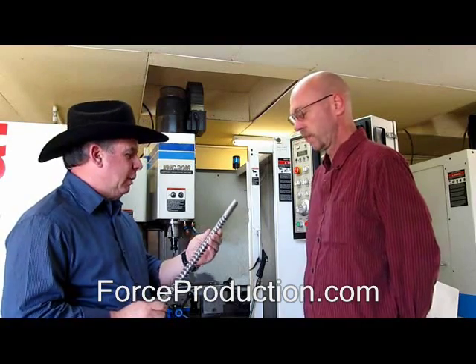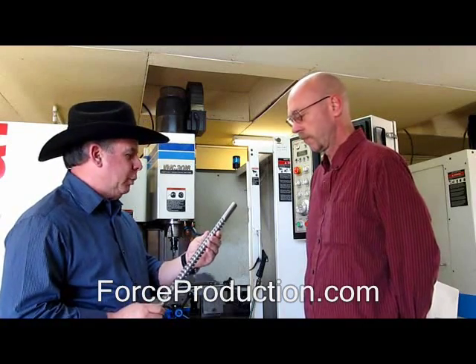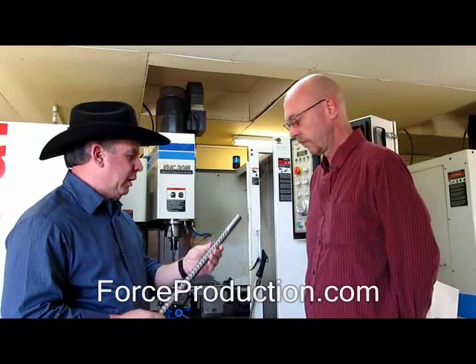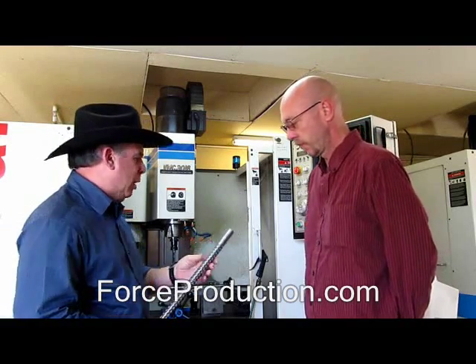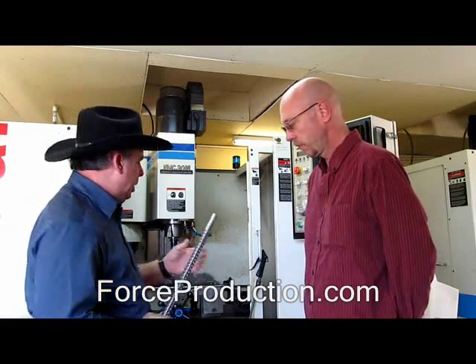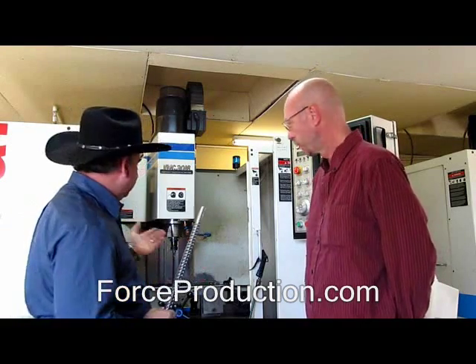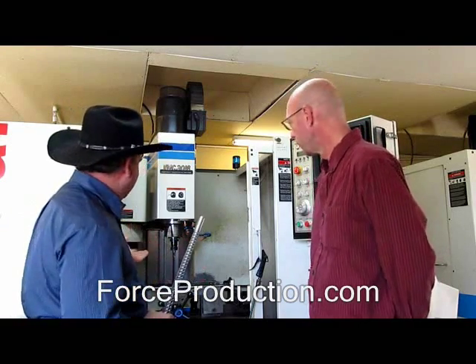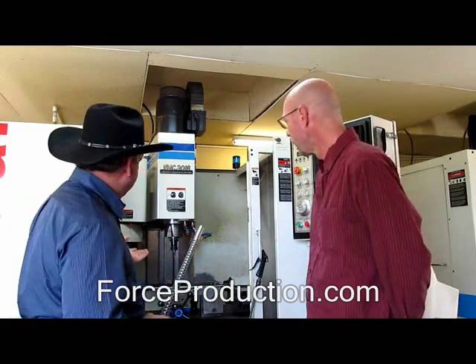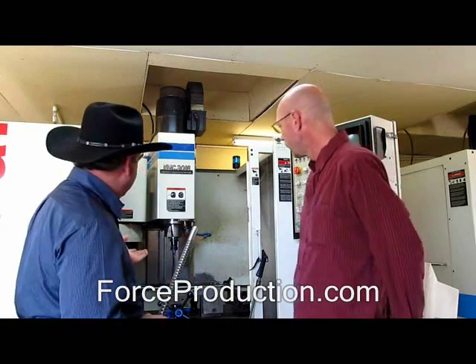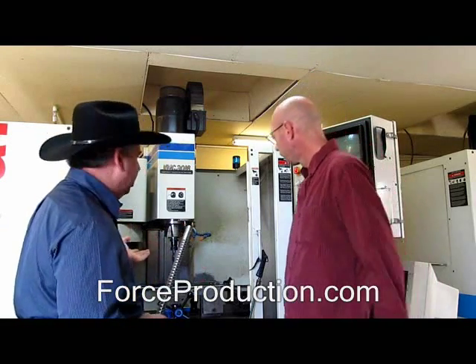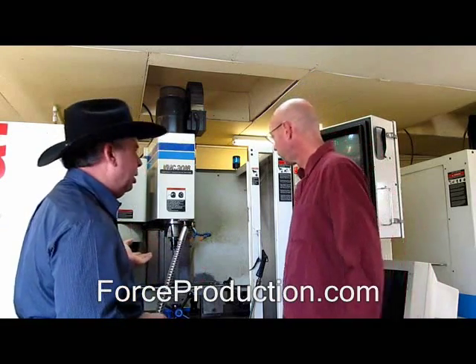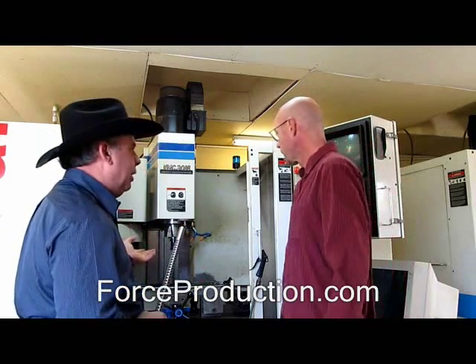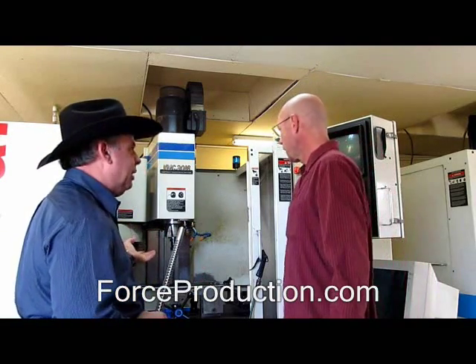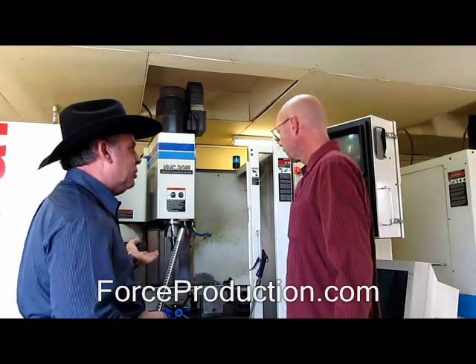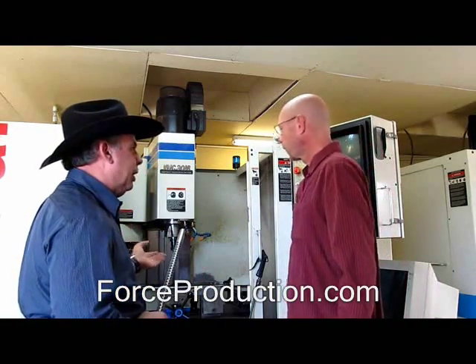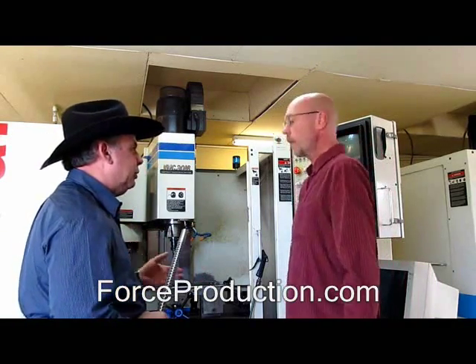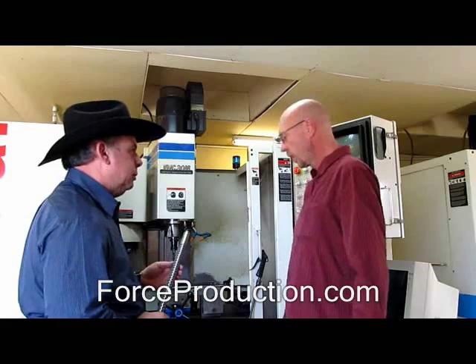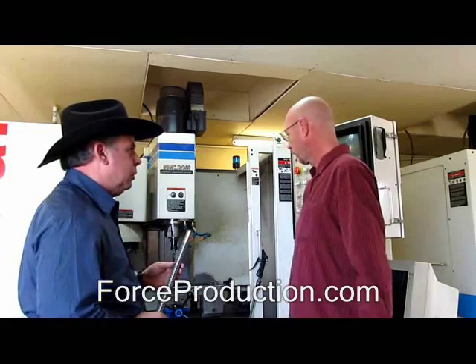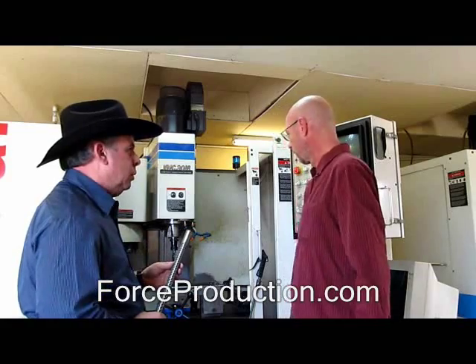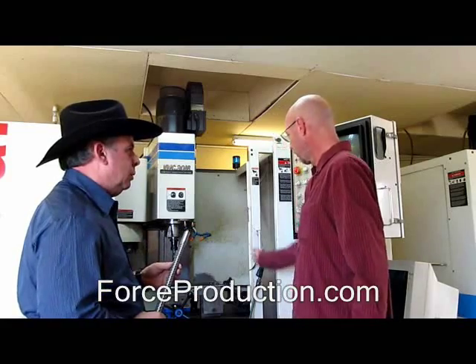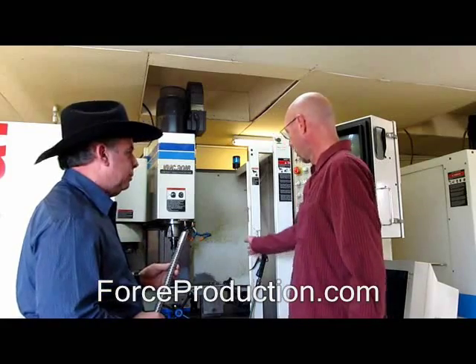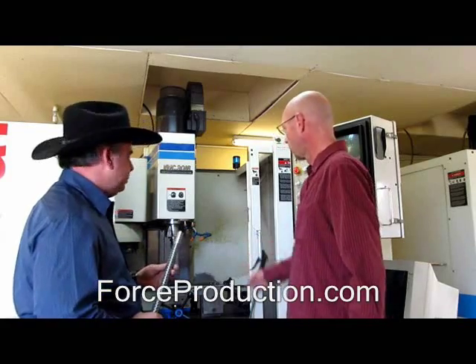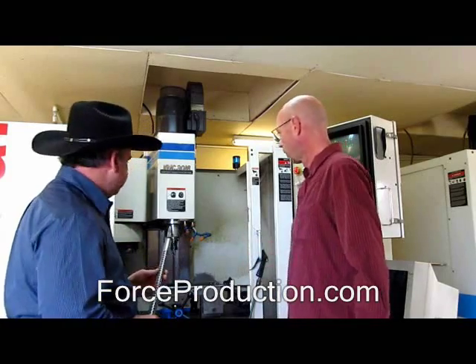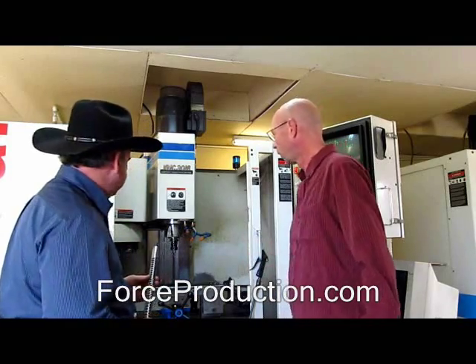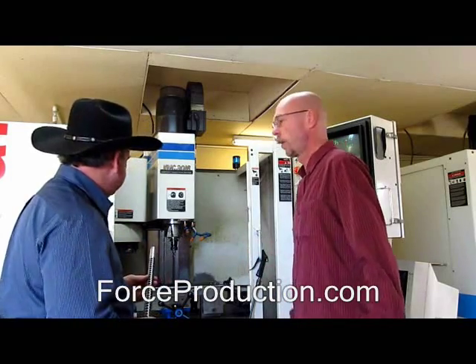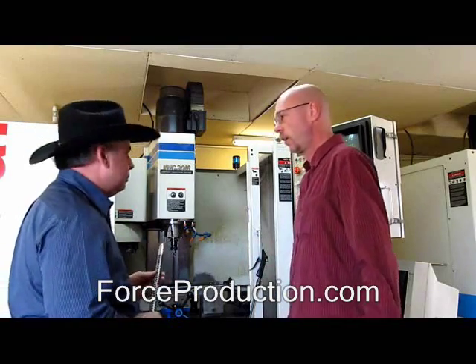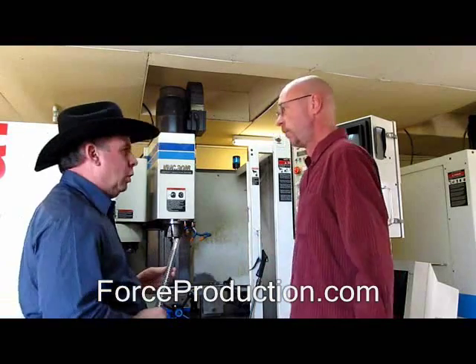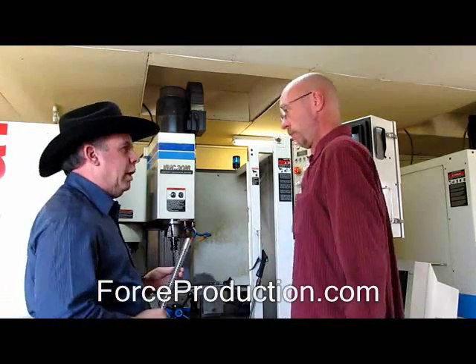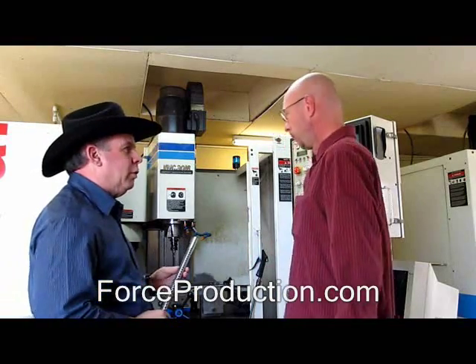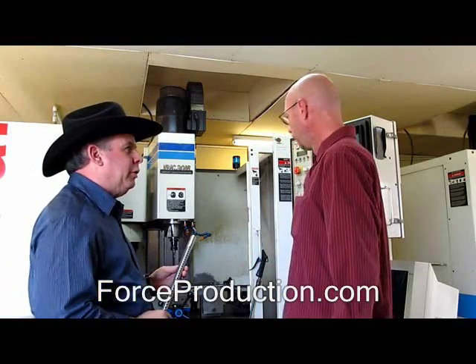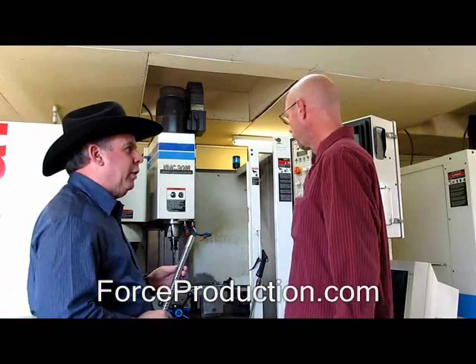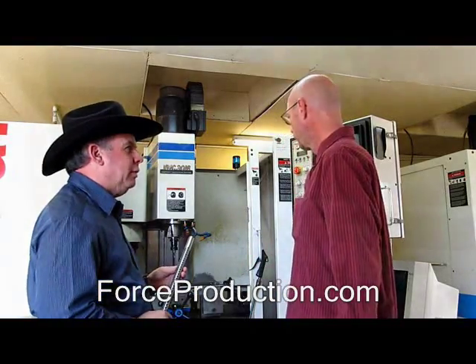That's an amazing product. And right behind us here, you have the machine that makes this, correct? That is true. This here is set up to run one right now. All right, awesome. Let's do that.